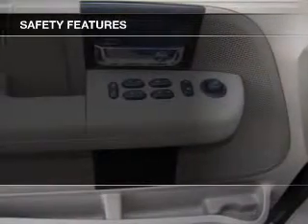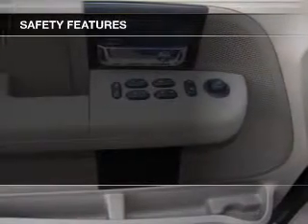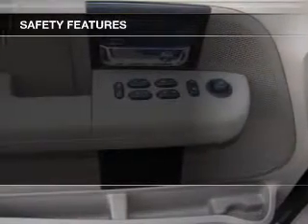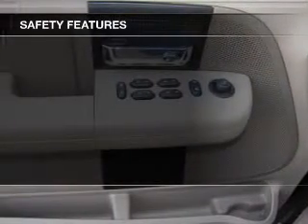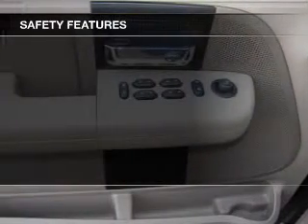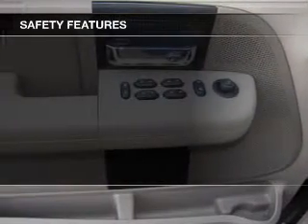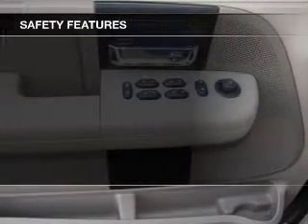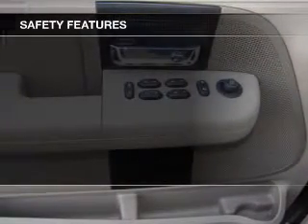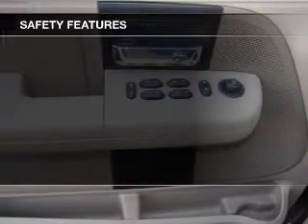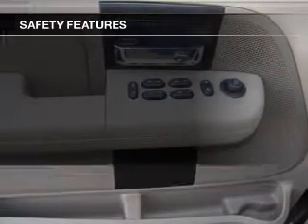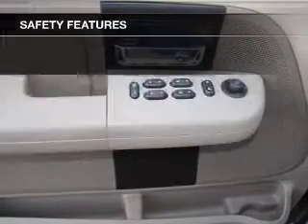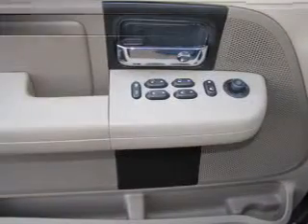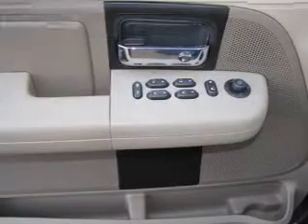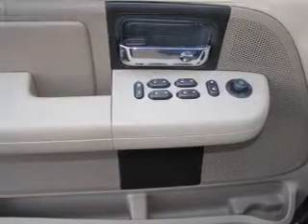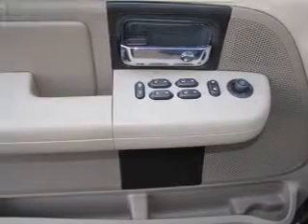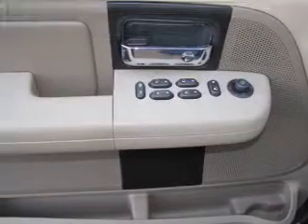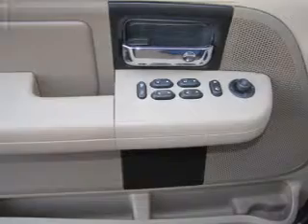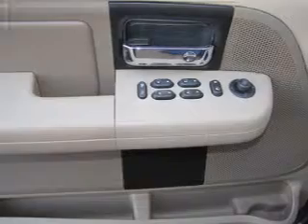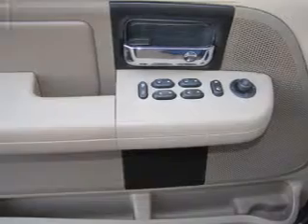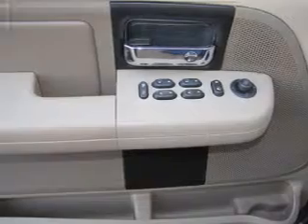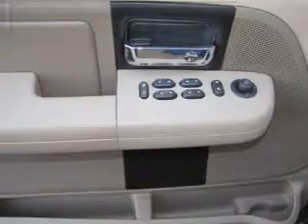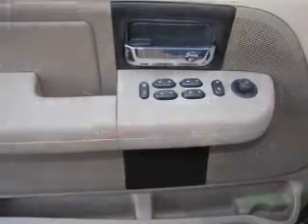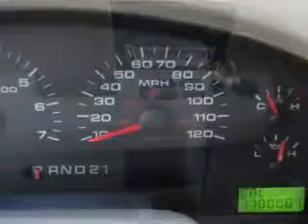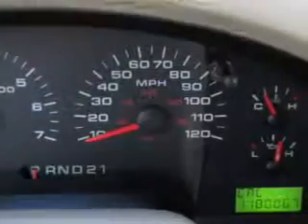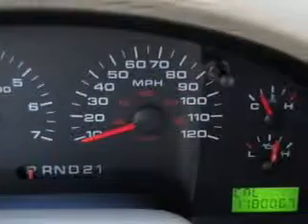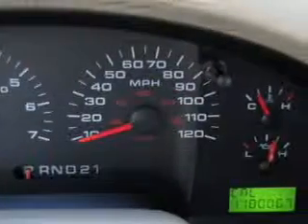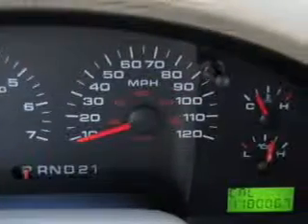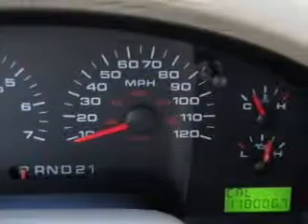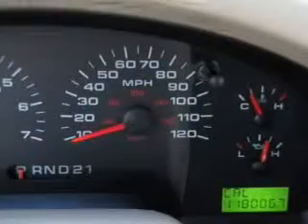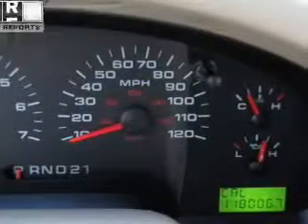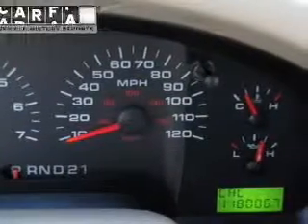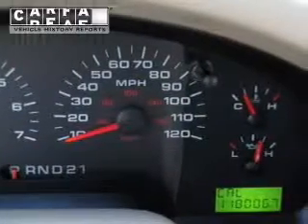Safety was made a priority with these features: a passenger airbag, front ventilated disc brakes, anti-lock brakes, and child safety locks.